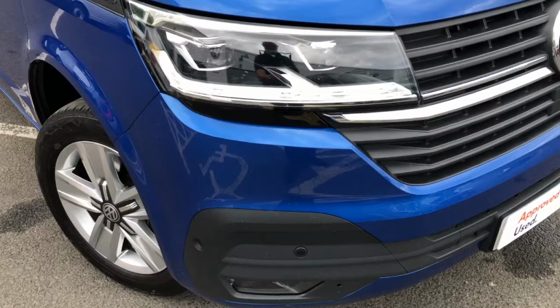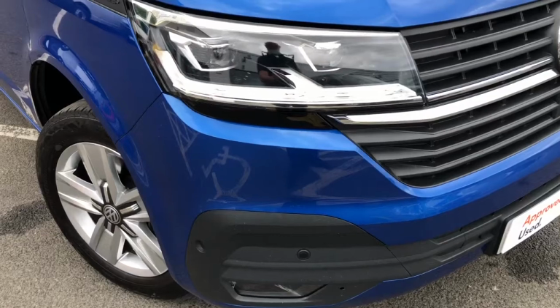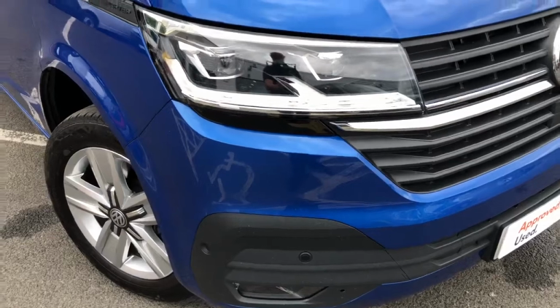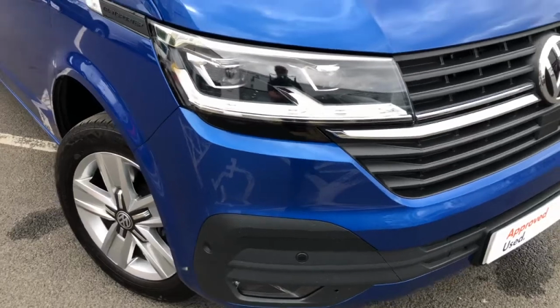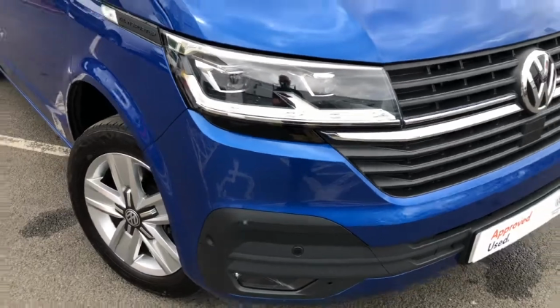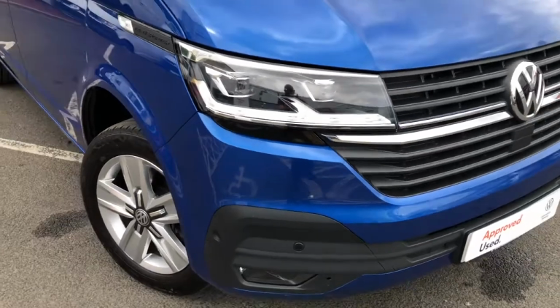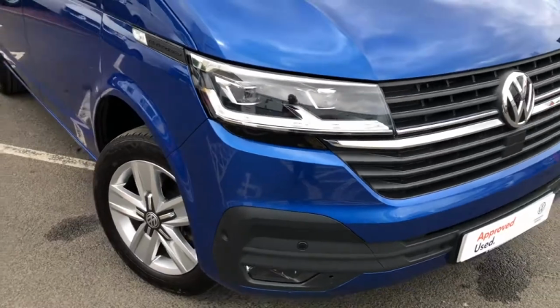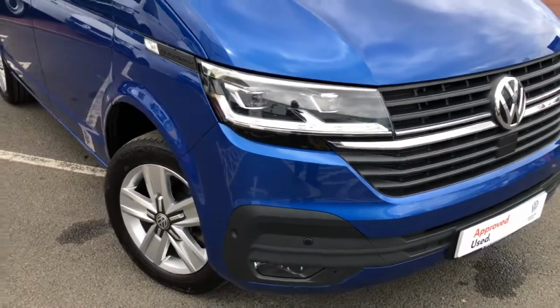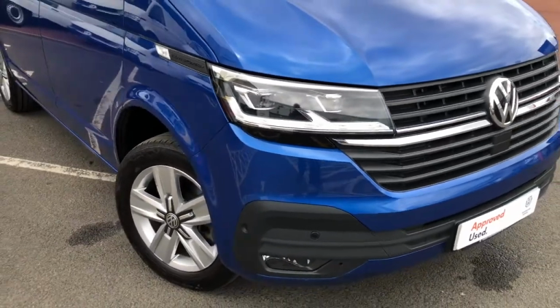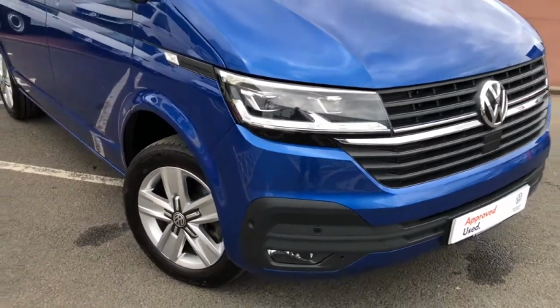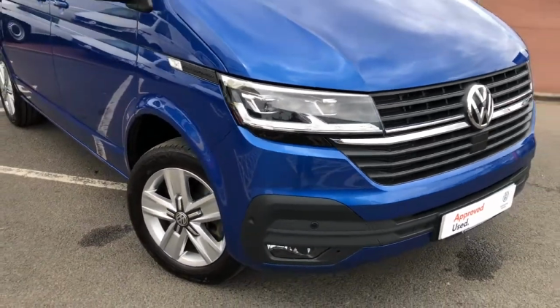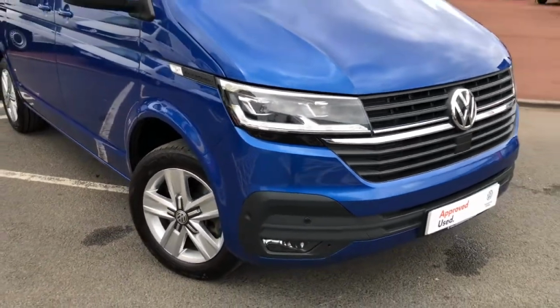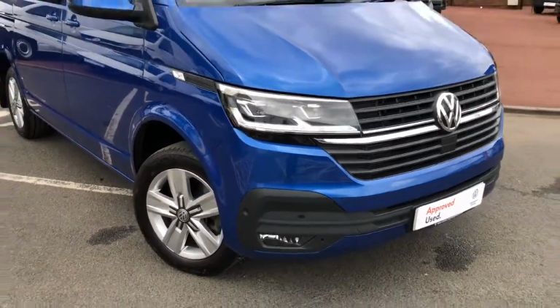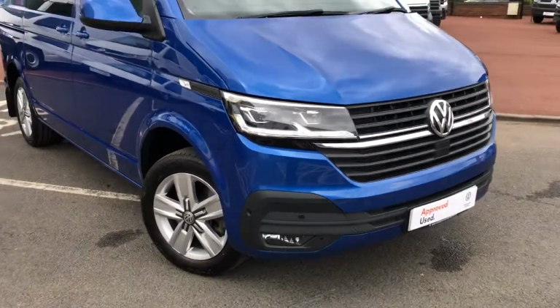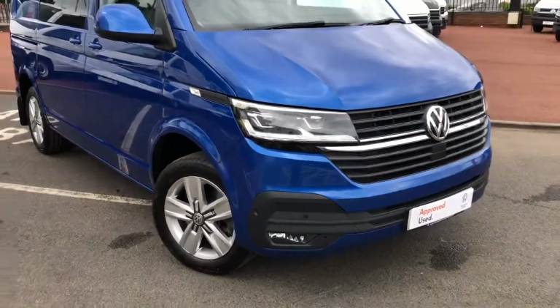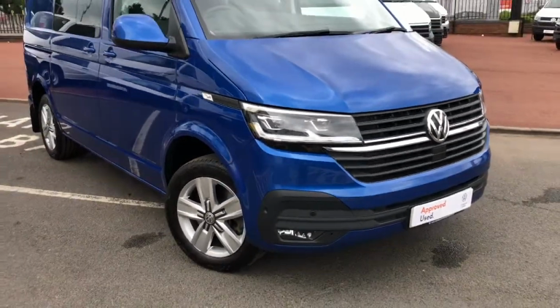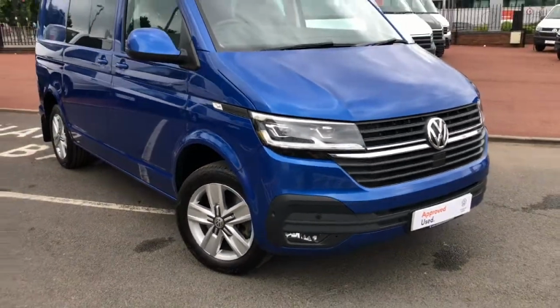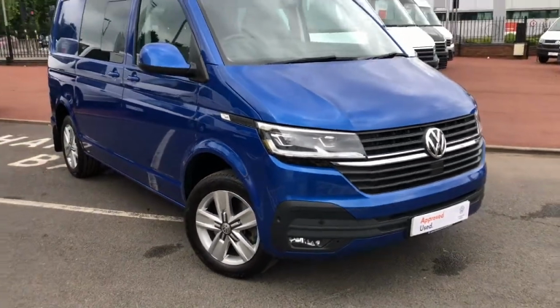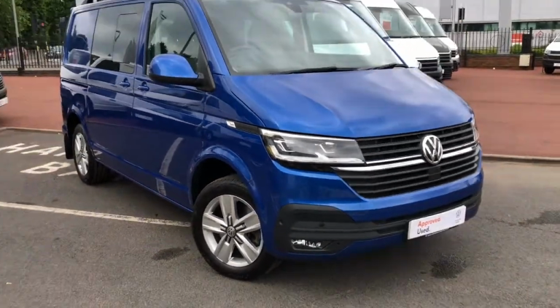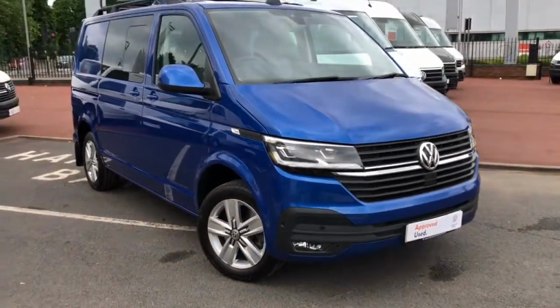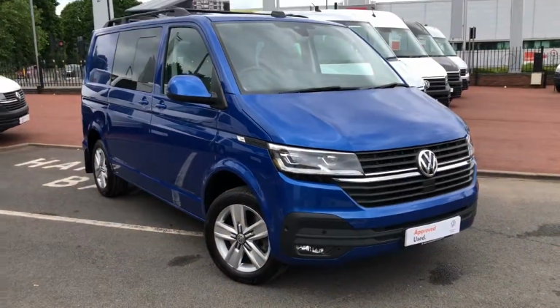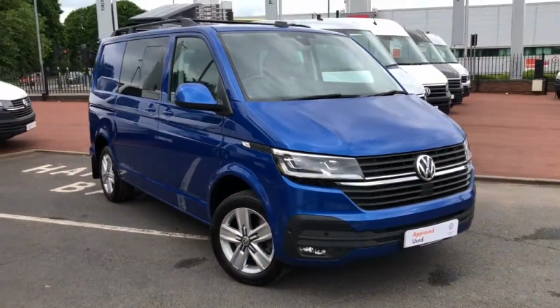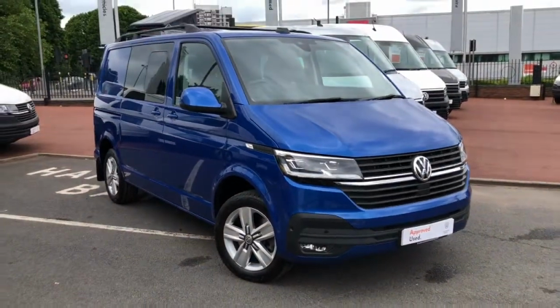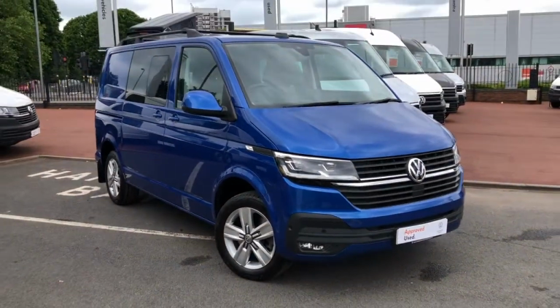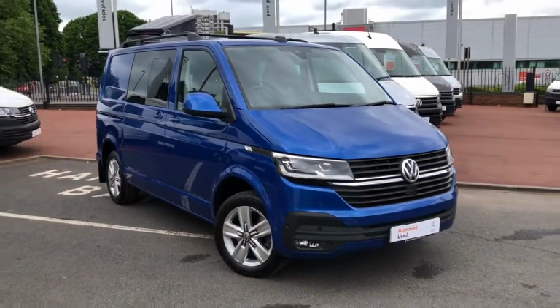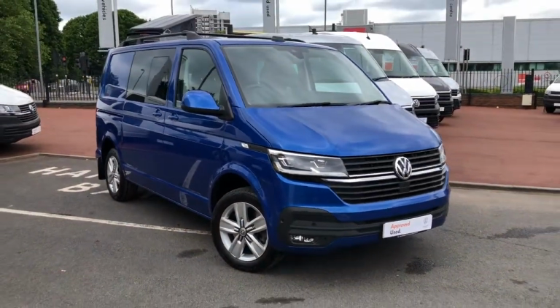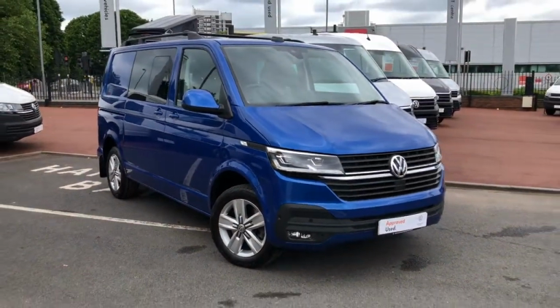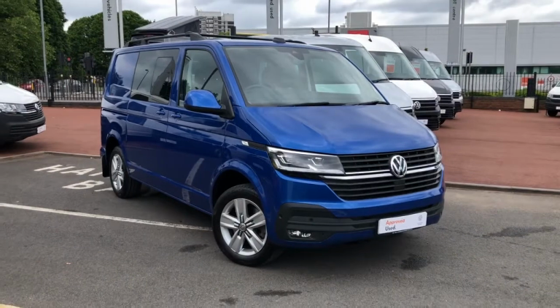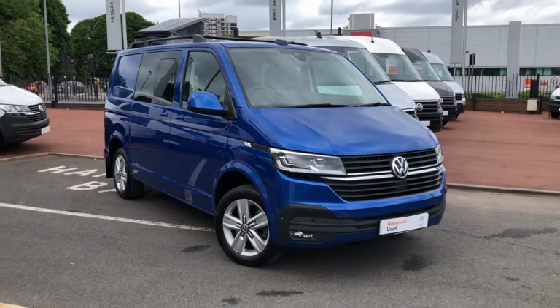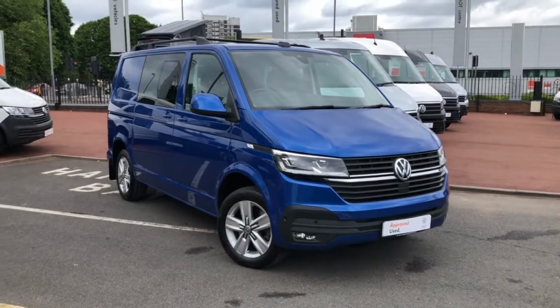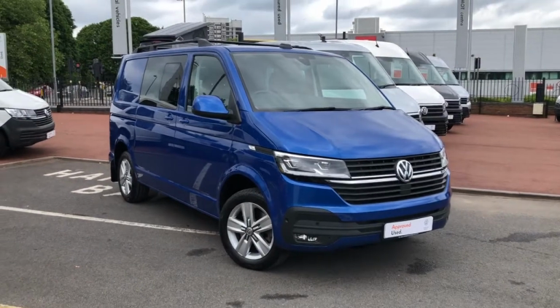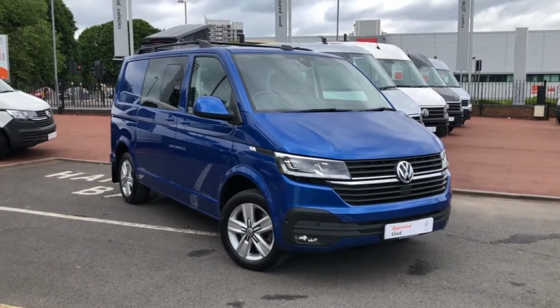Hi, I'm Mark from VW Vancentre, Birmingham. Here we have for you a Volkswagen Transporter.